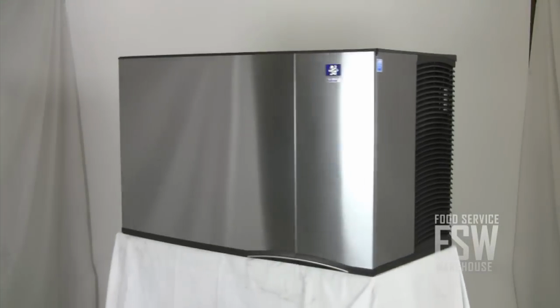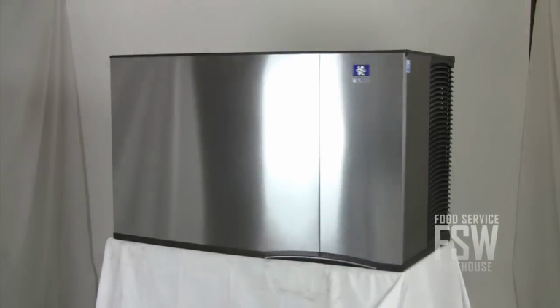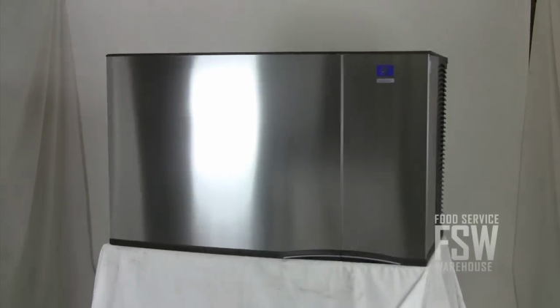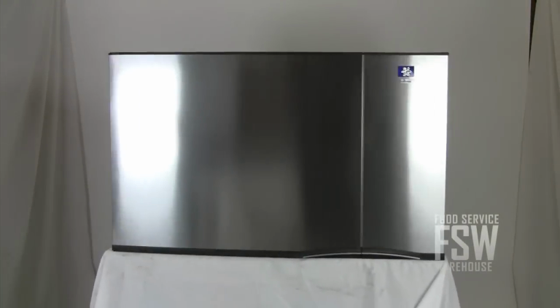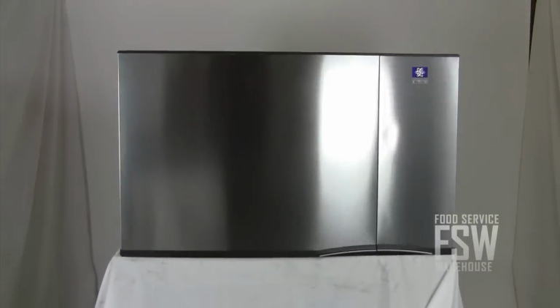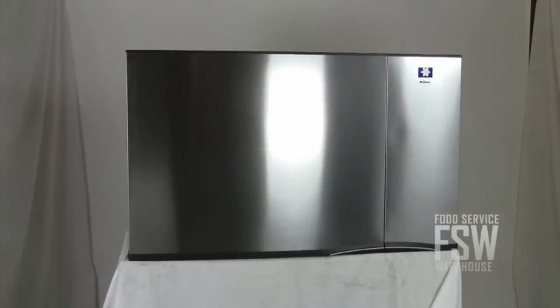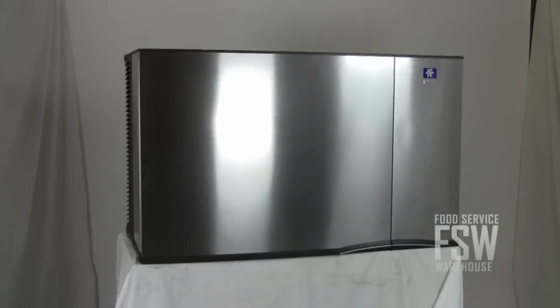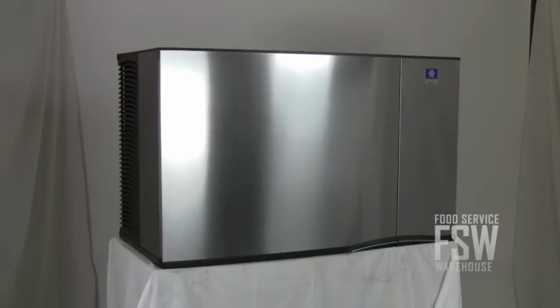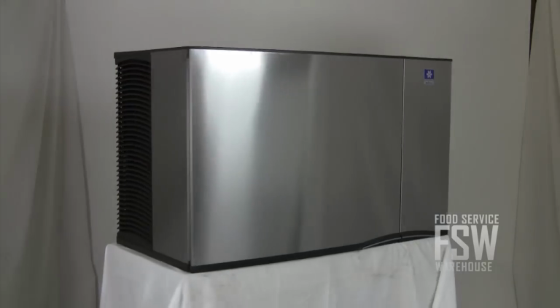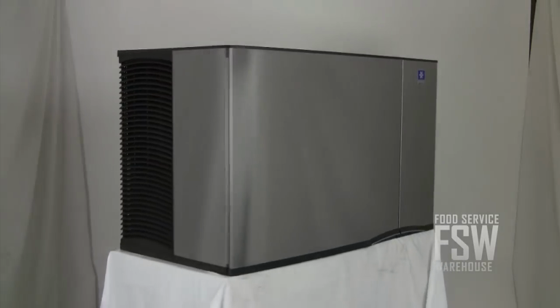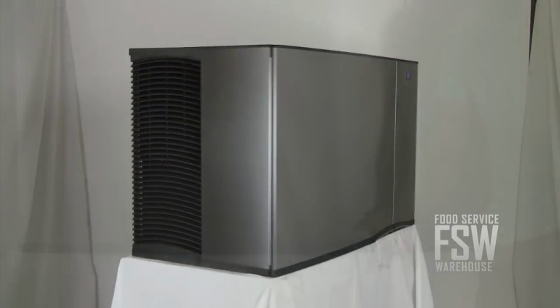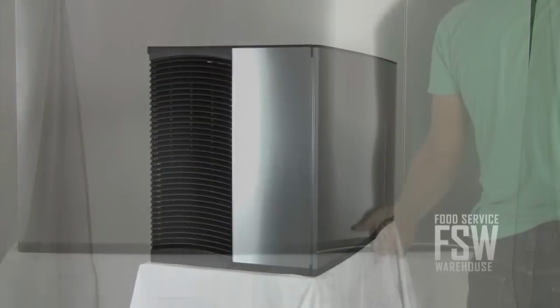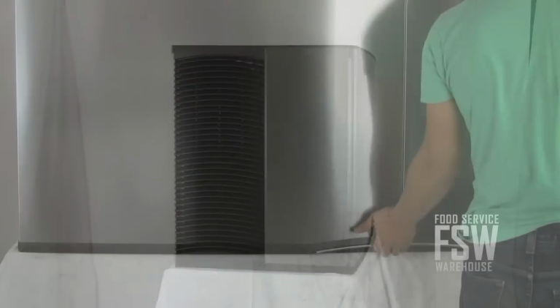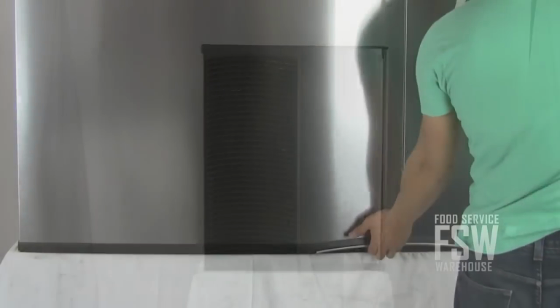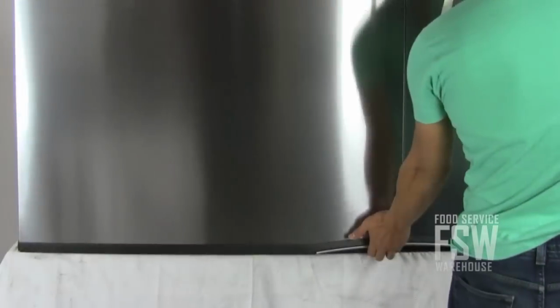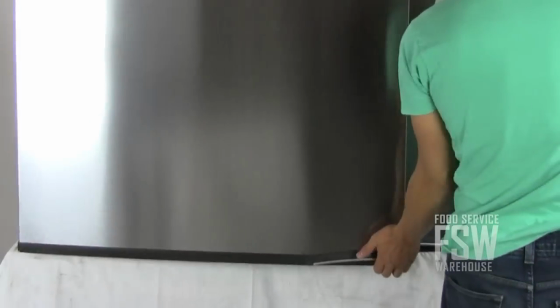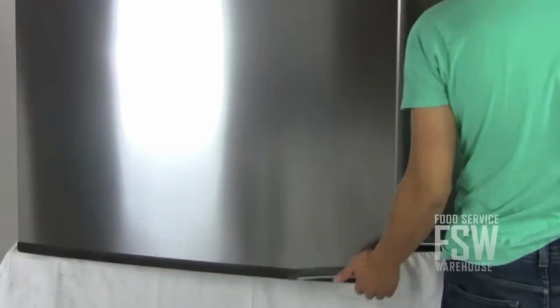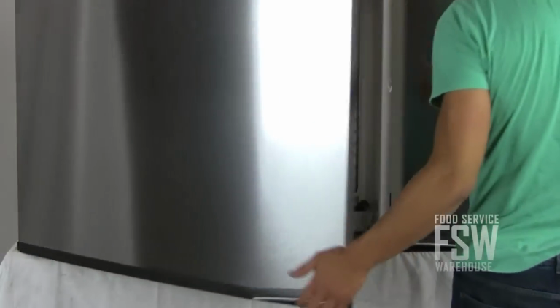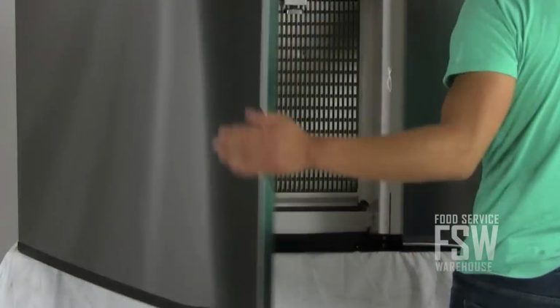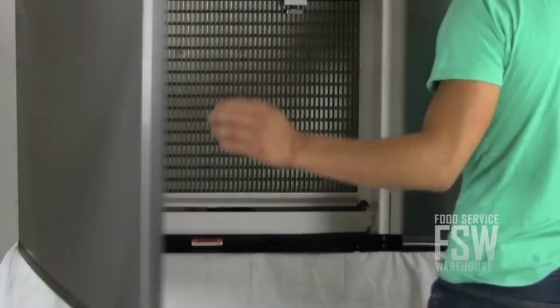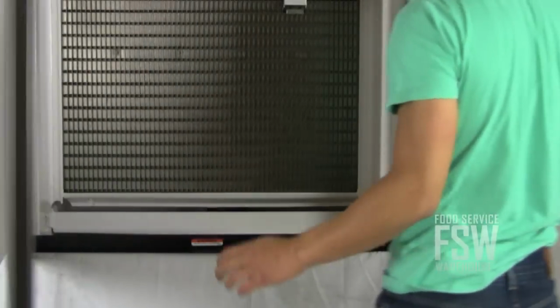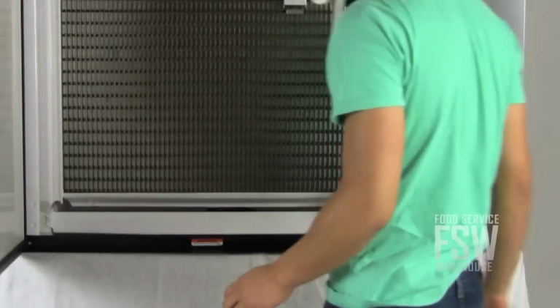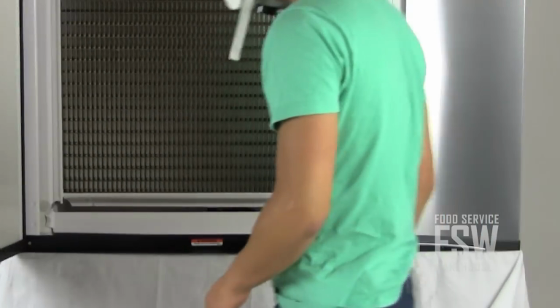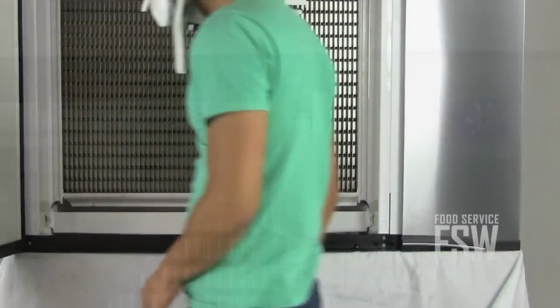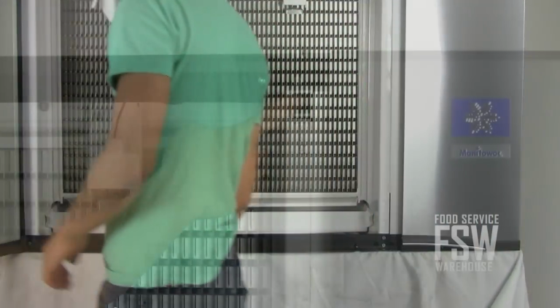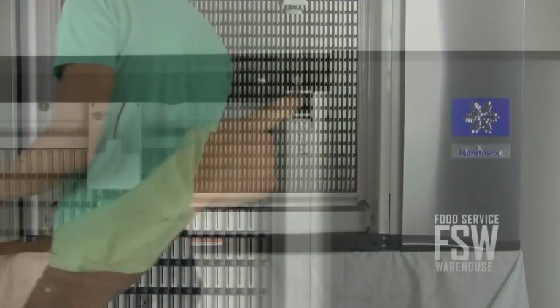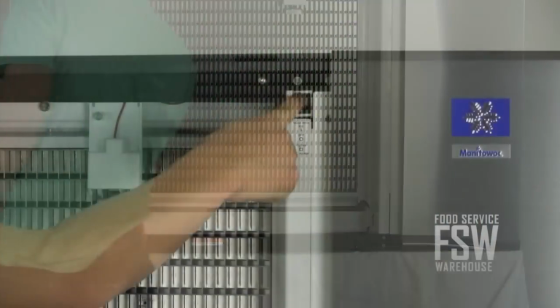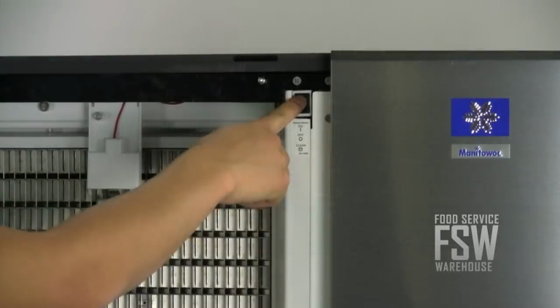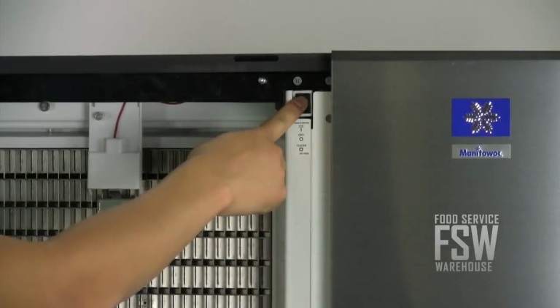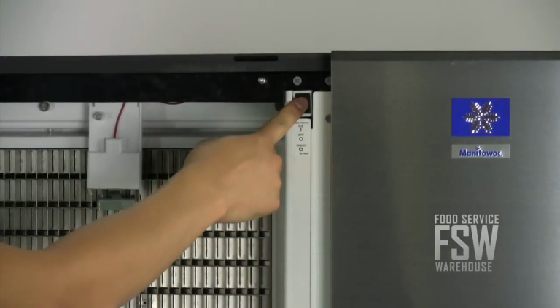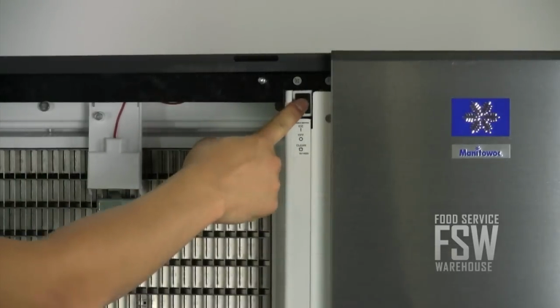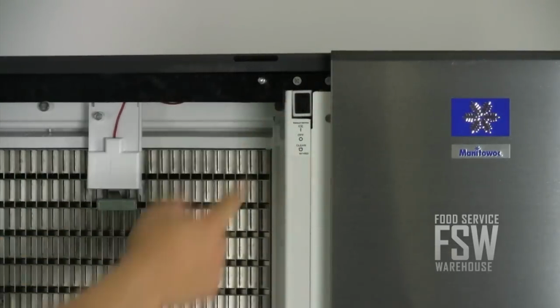The corners are rounded off, eliminating sharp edges. The door hinges open in front, allowing access to the power and cleaning mechanisms inside.